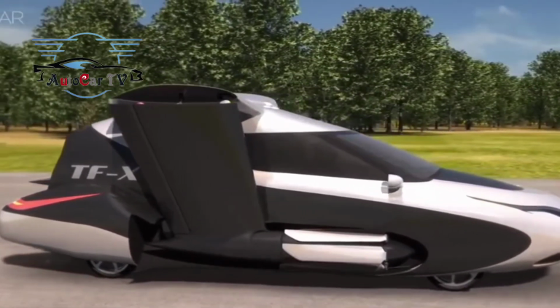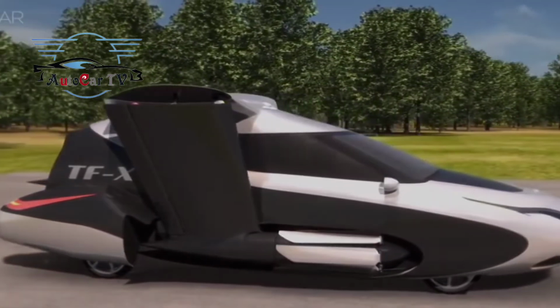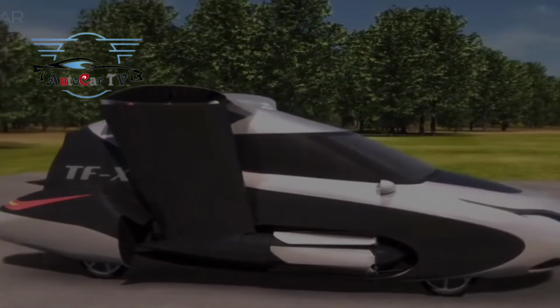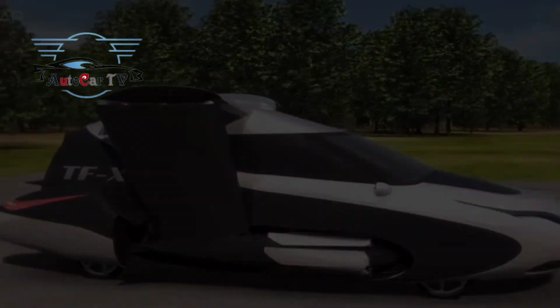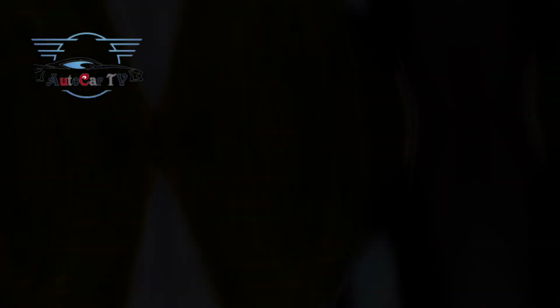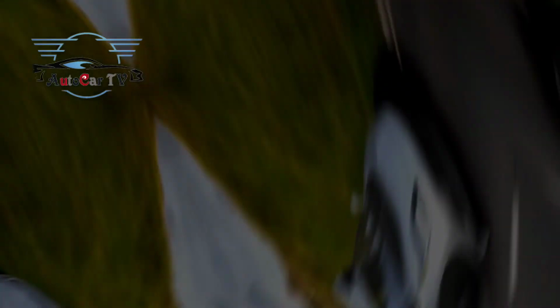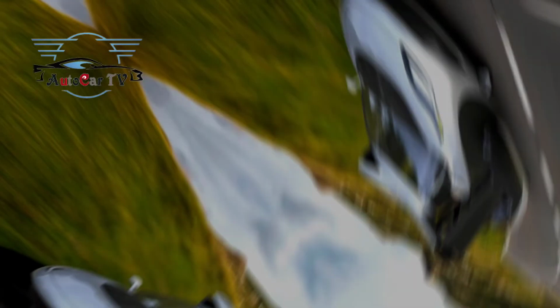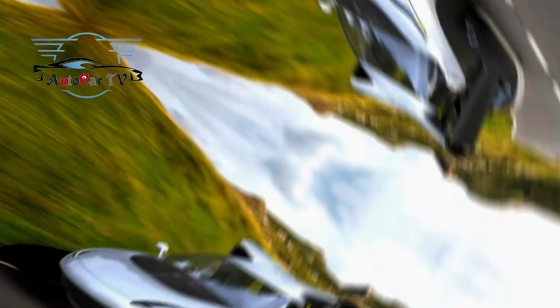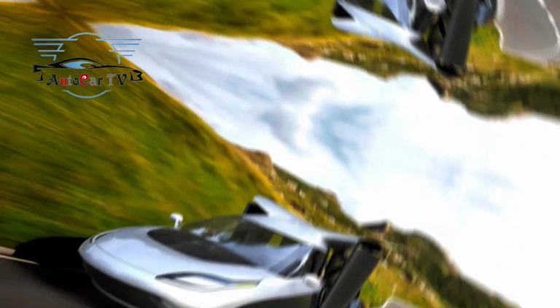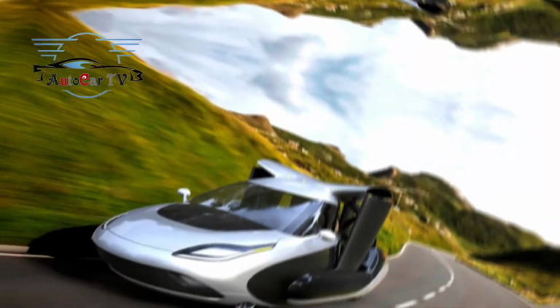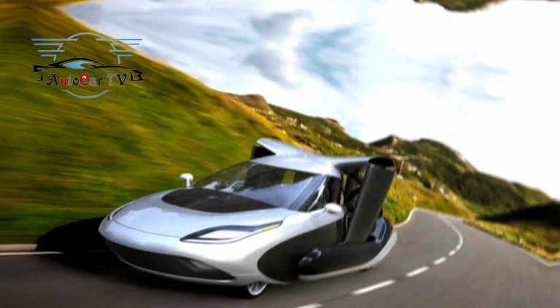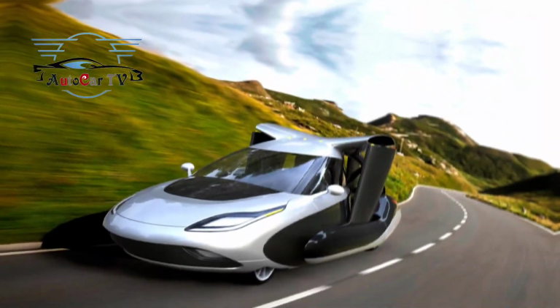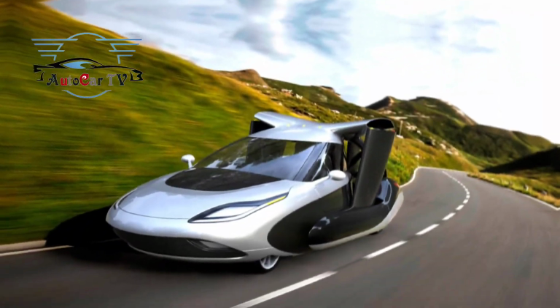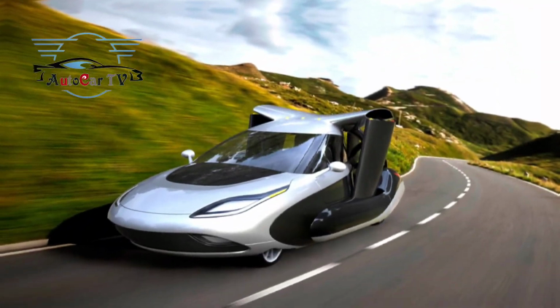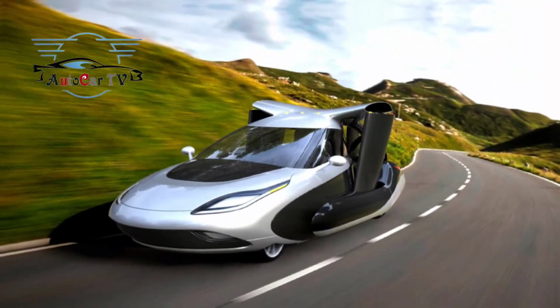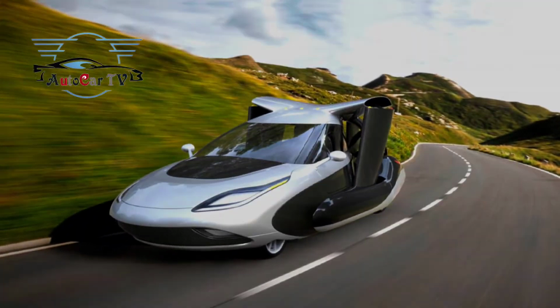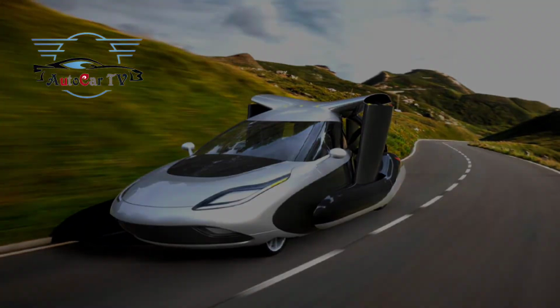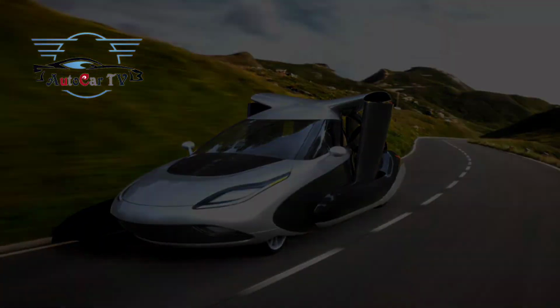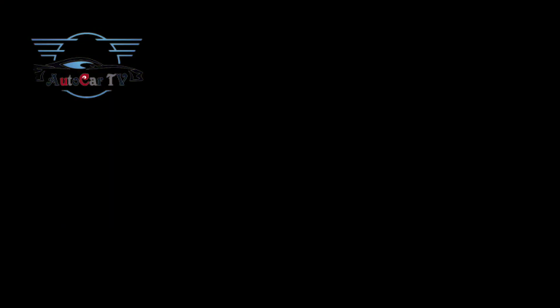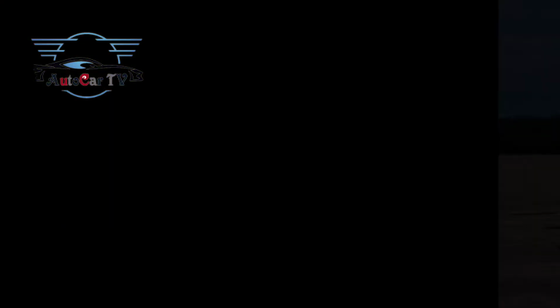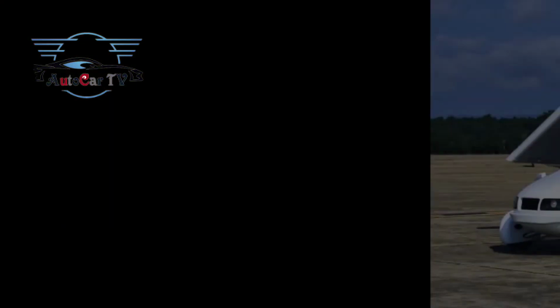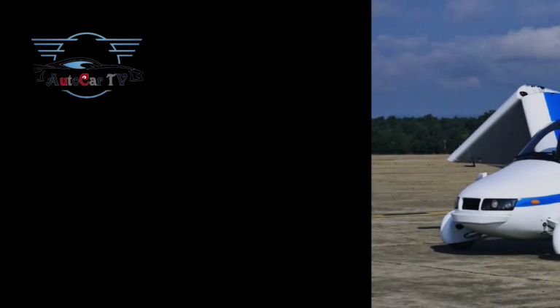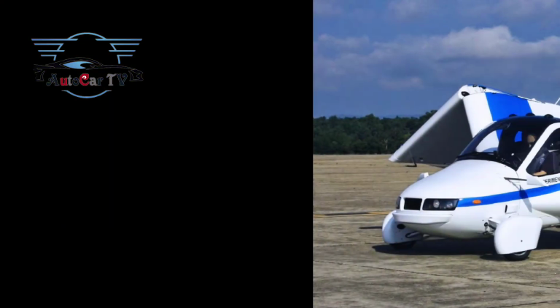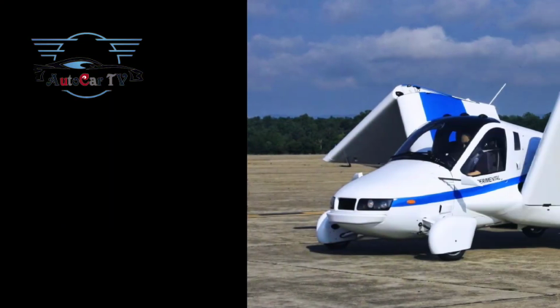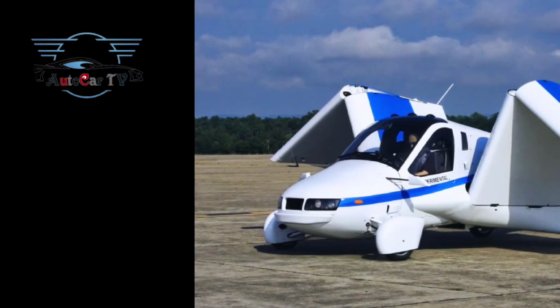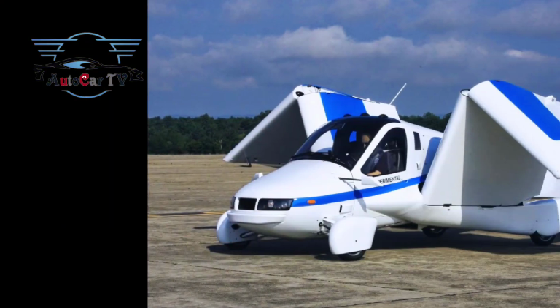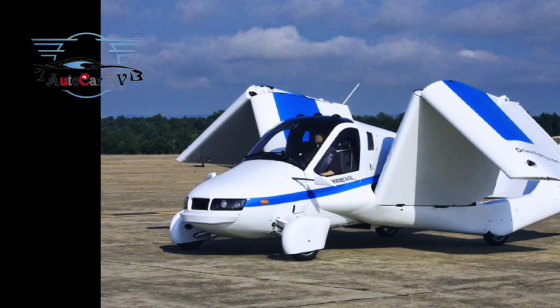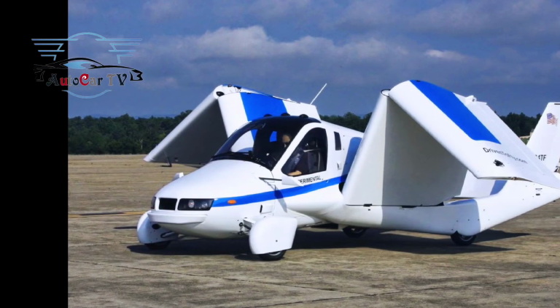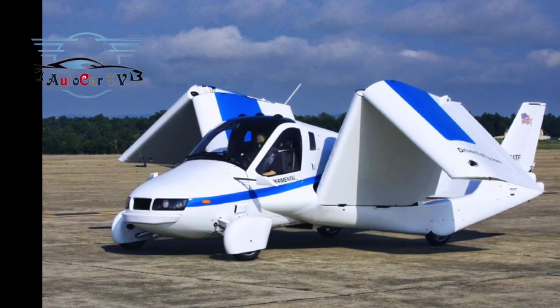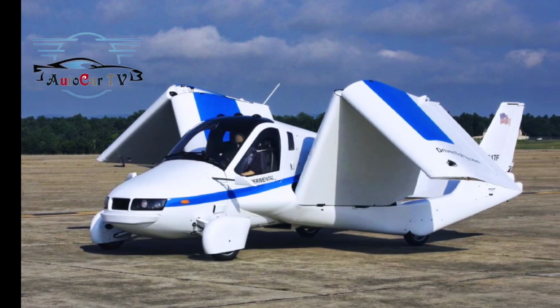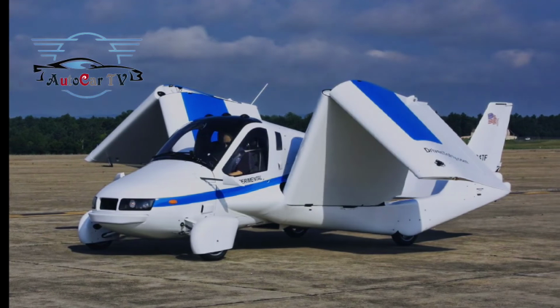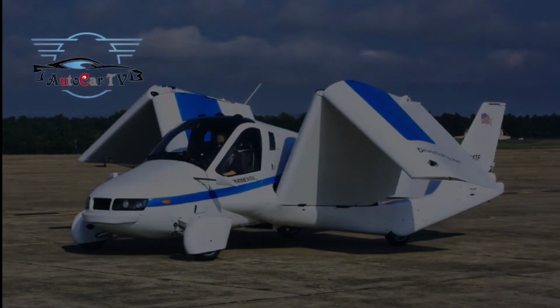Terrafugia has previously launched the first model of the TFX flying car at a price of US $279,000.